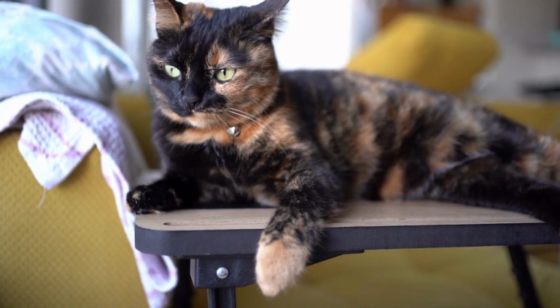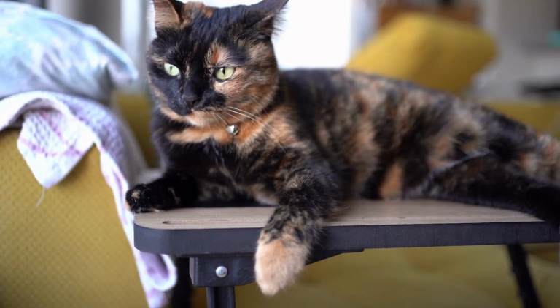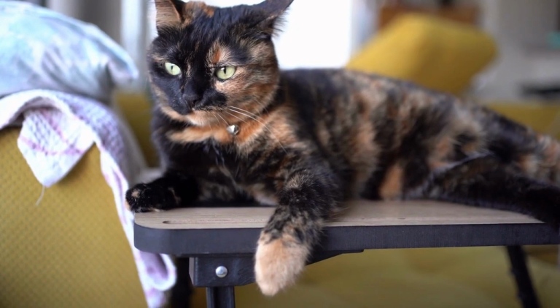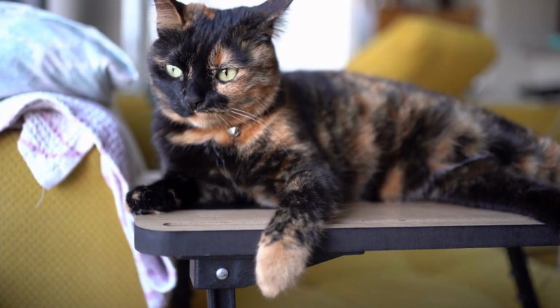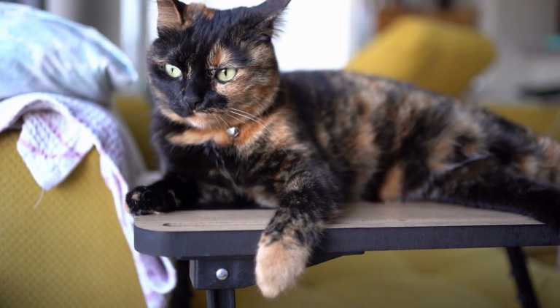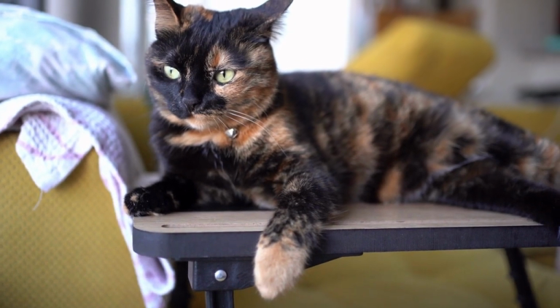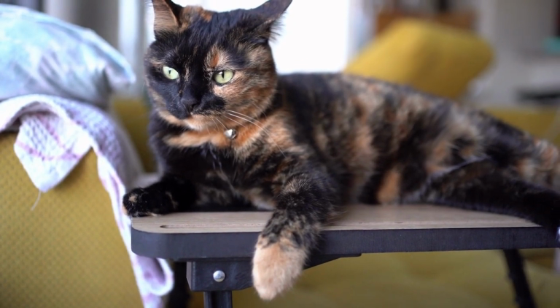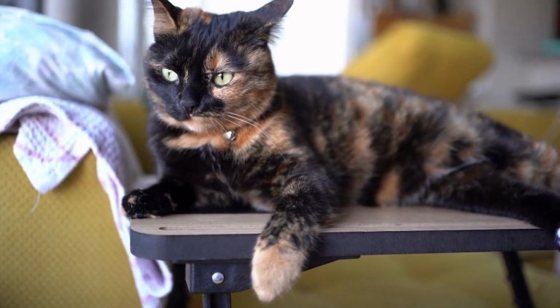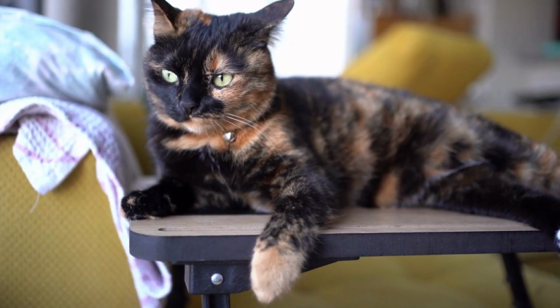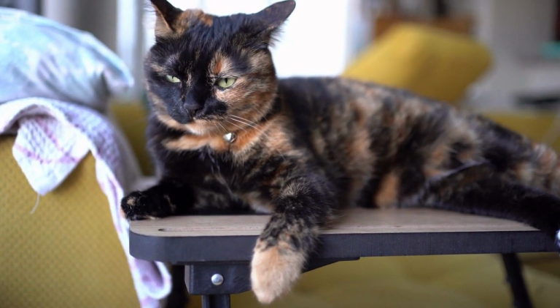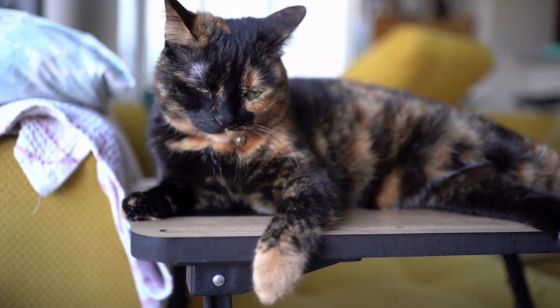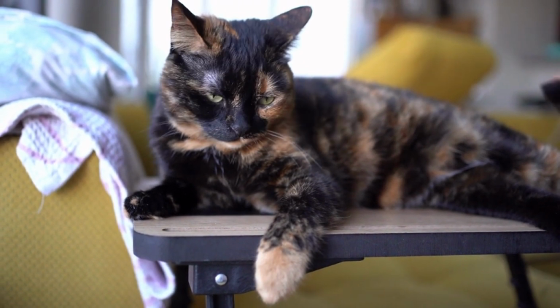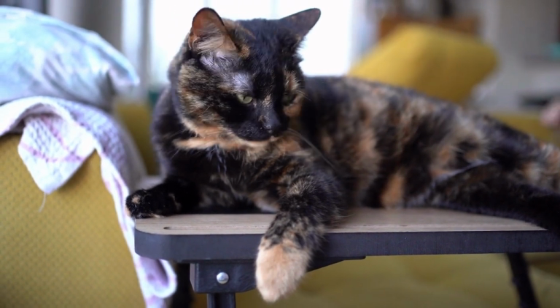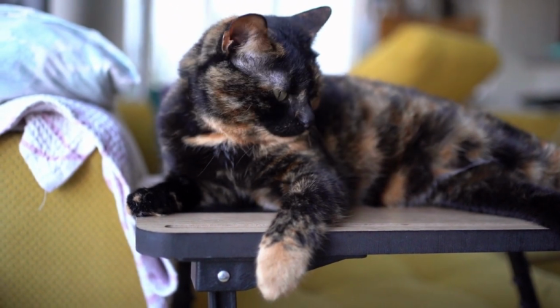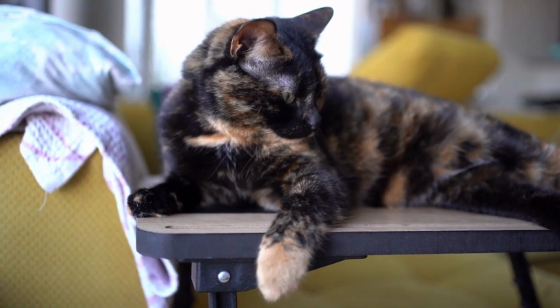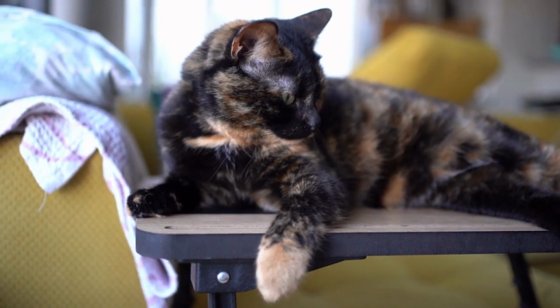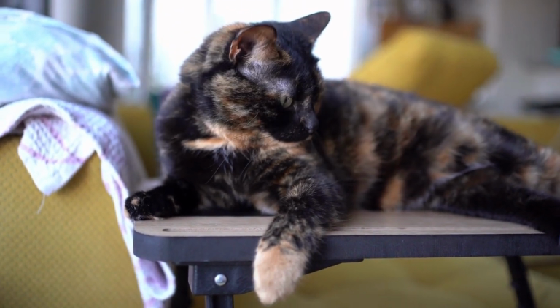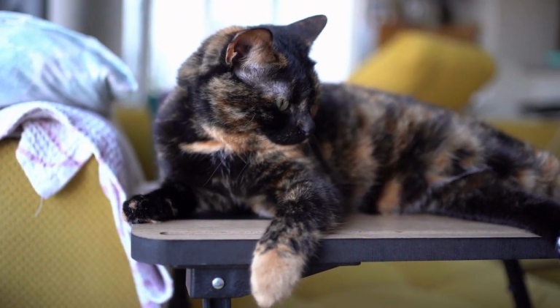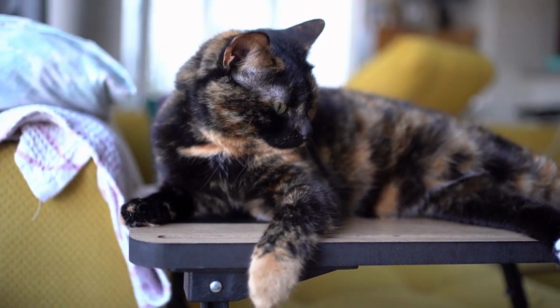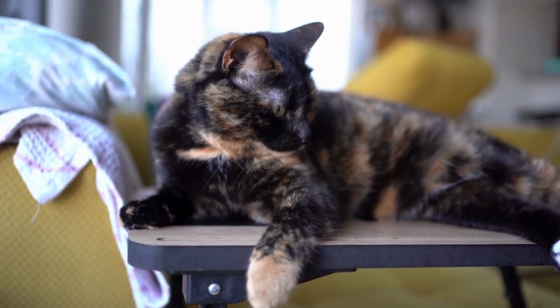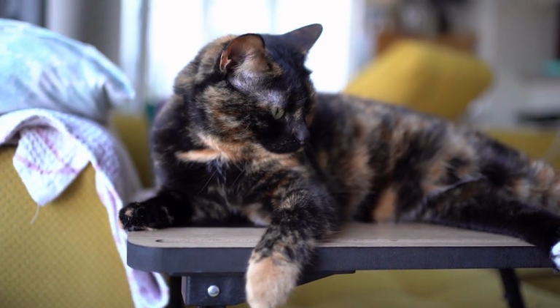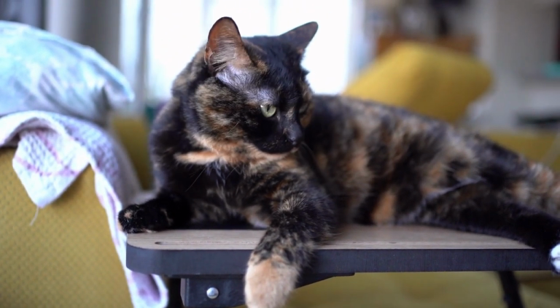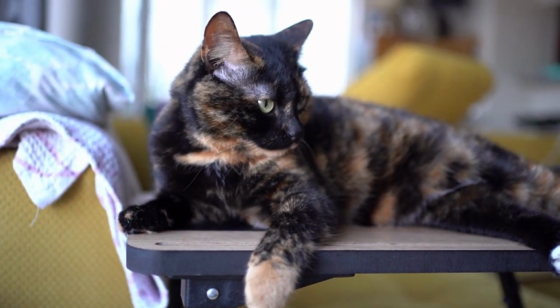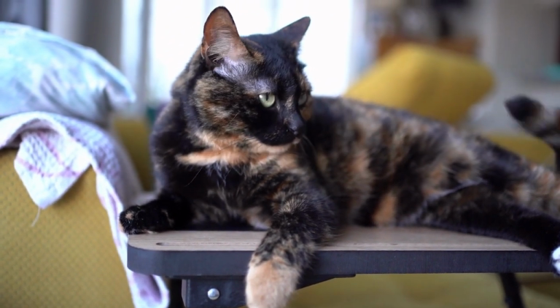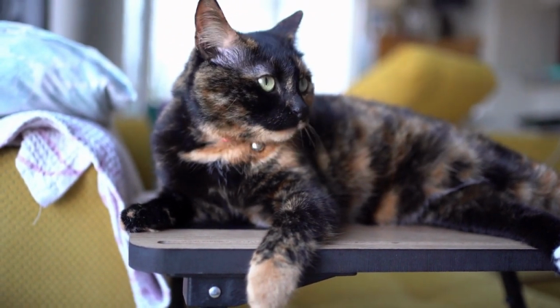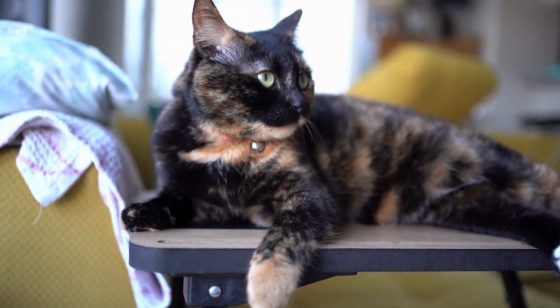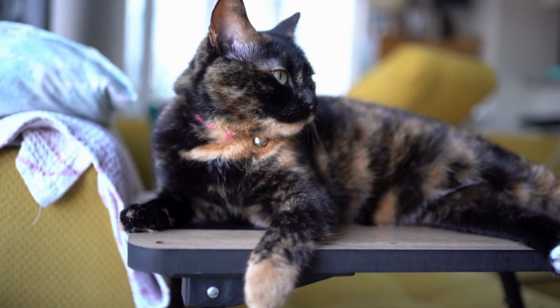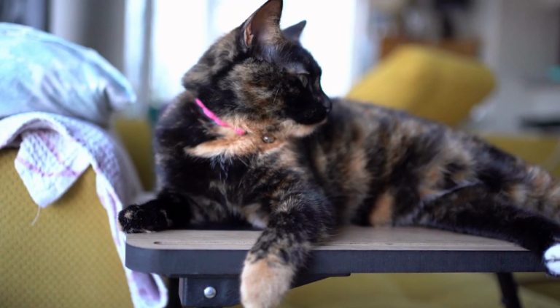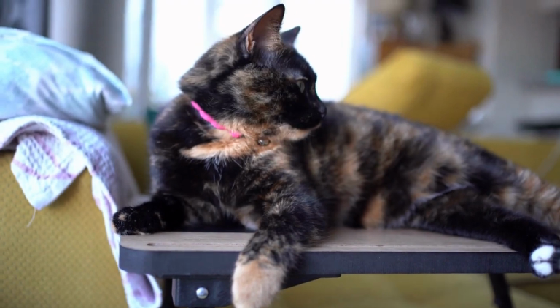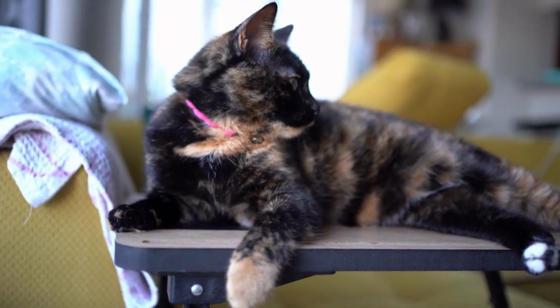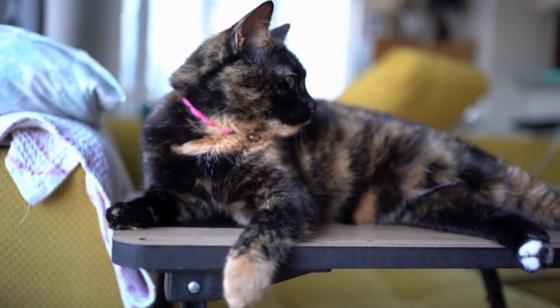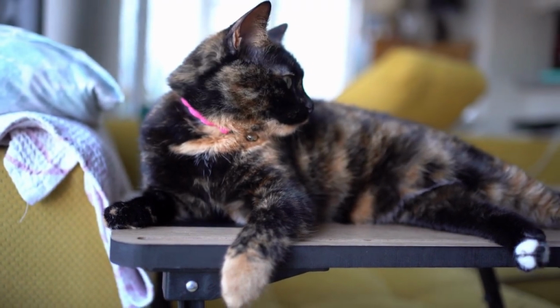Alternatively, most calico and tortoiseshell cats are female, with only about 1 in 3,000 being male.